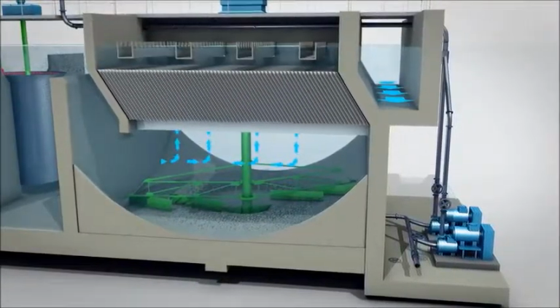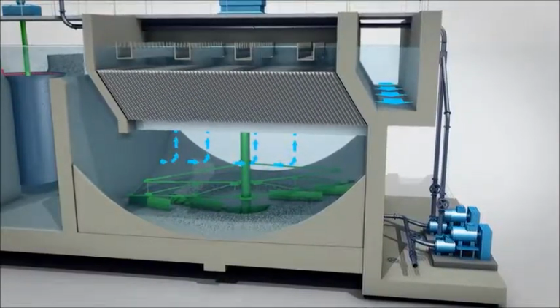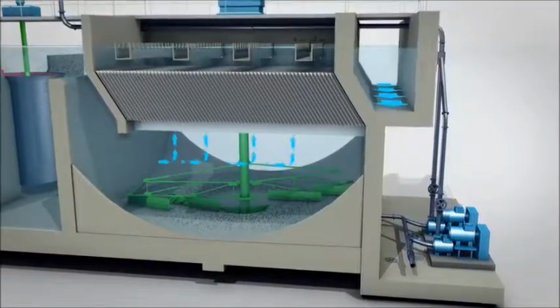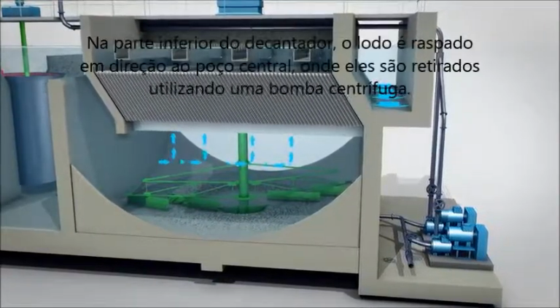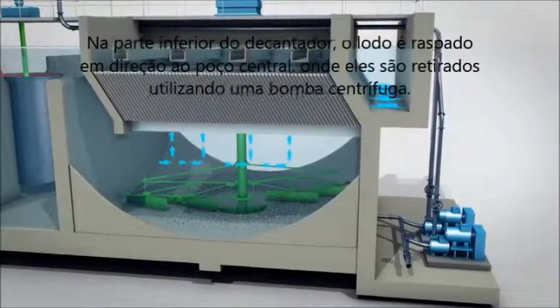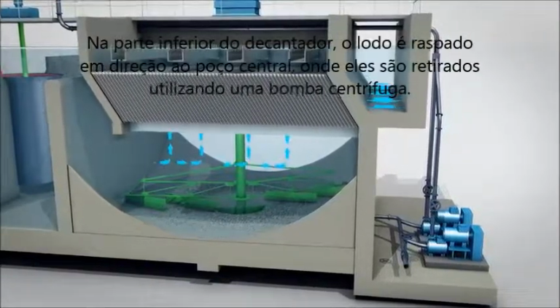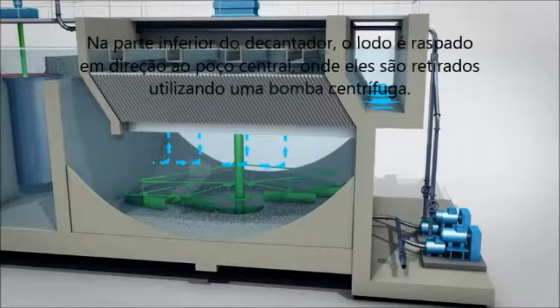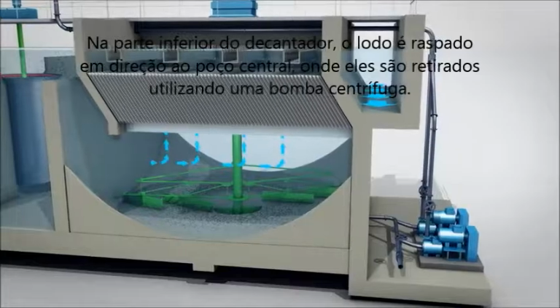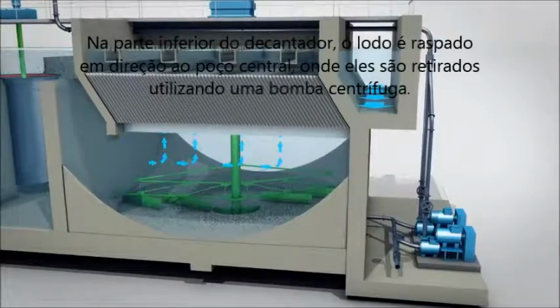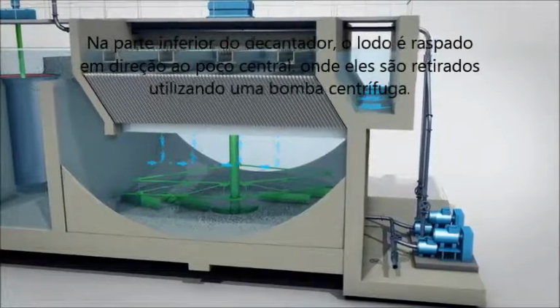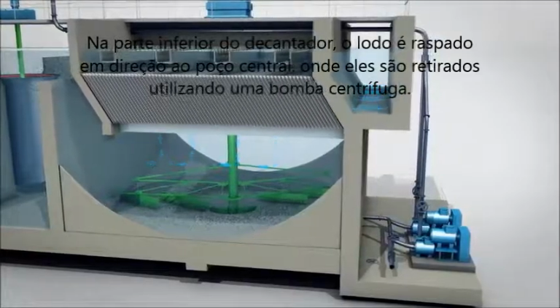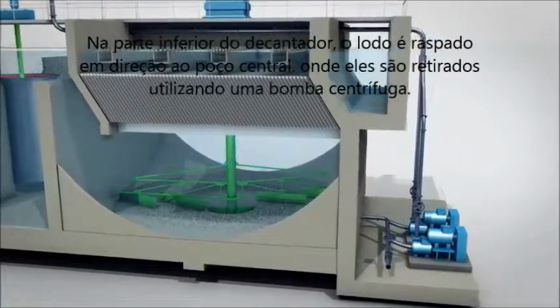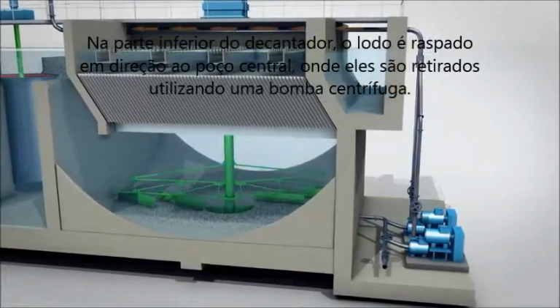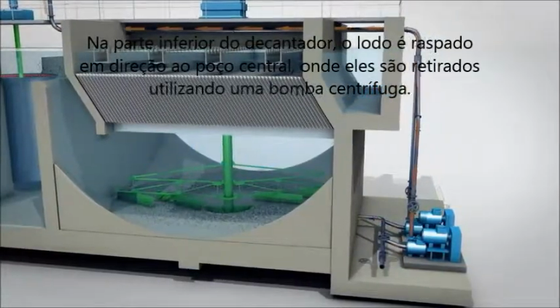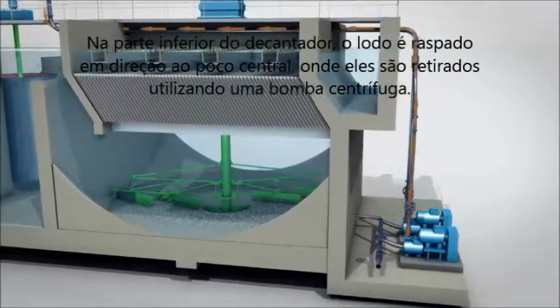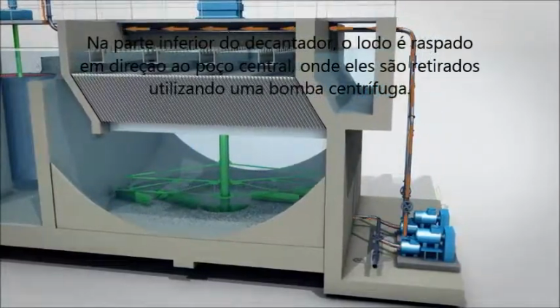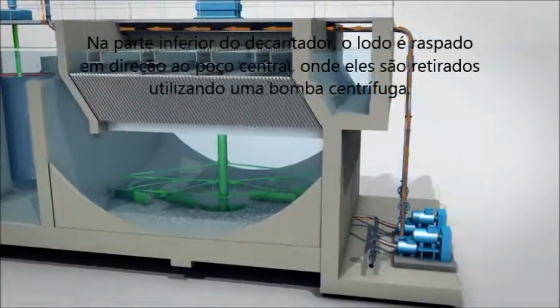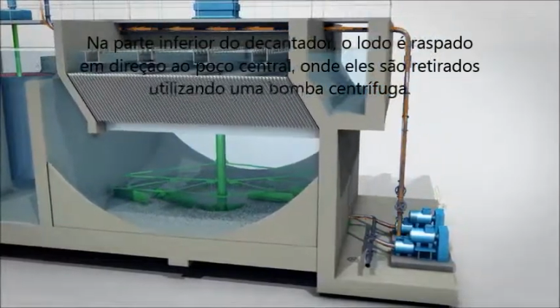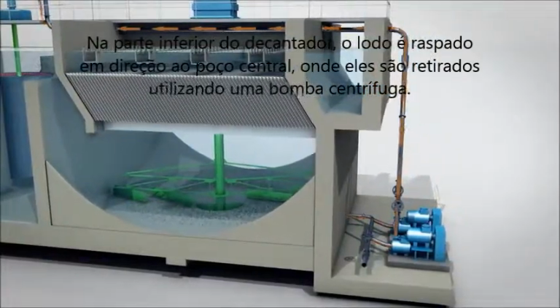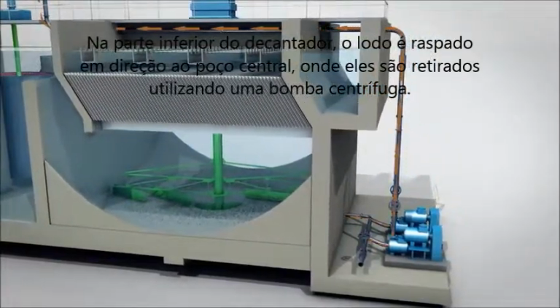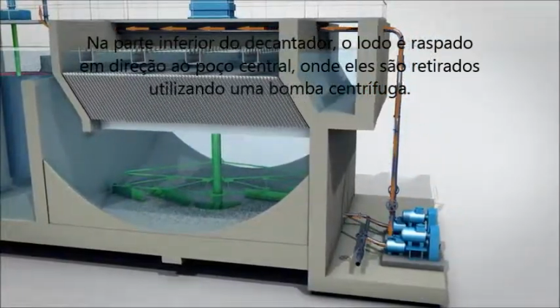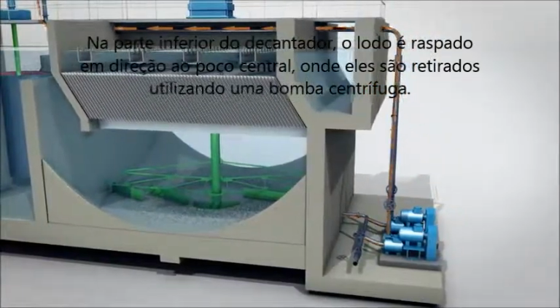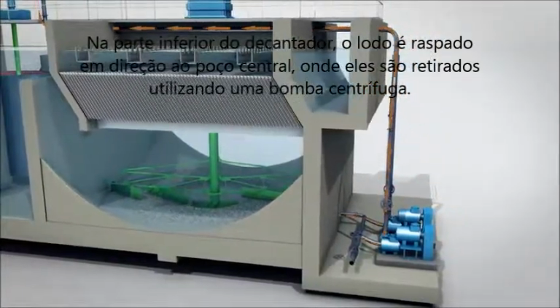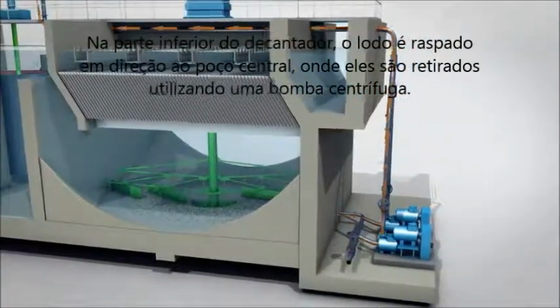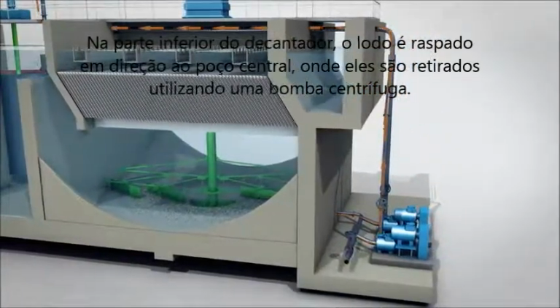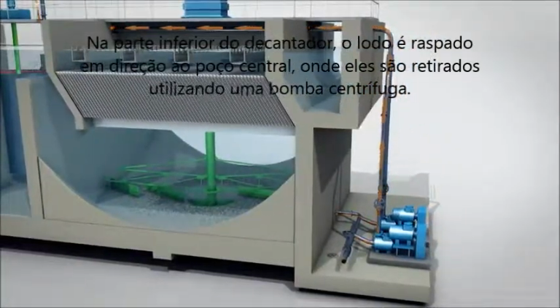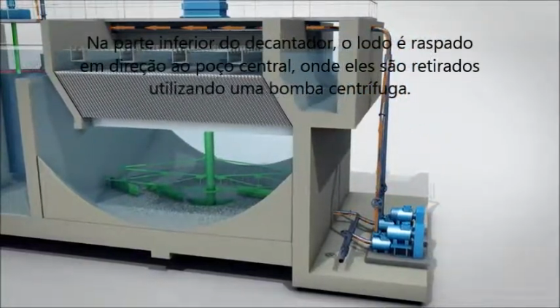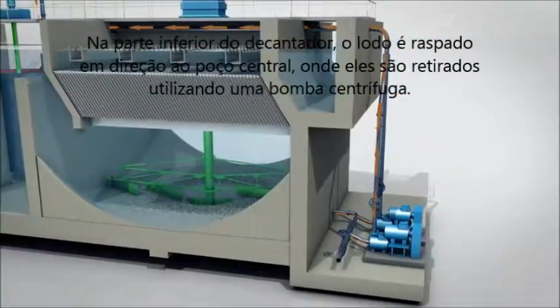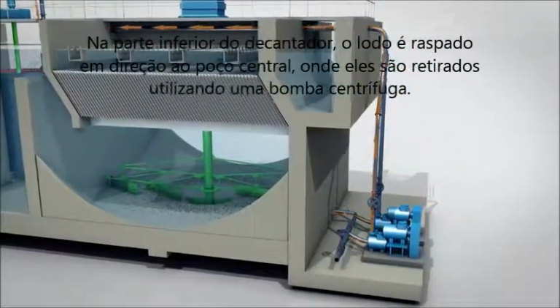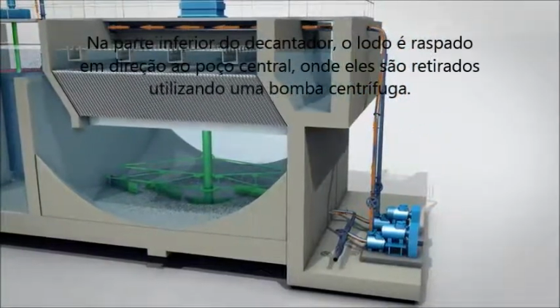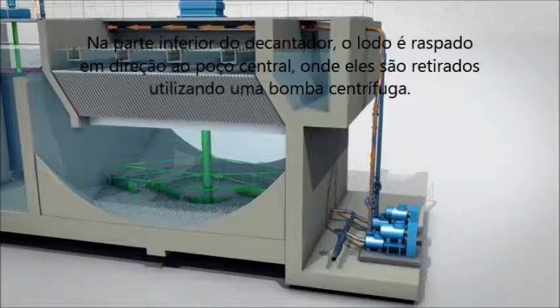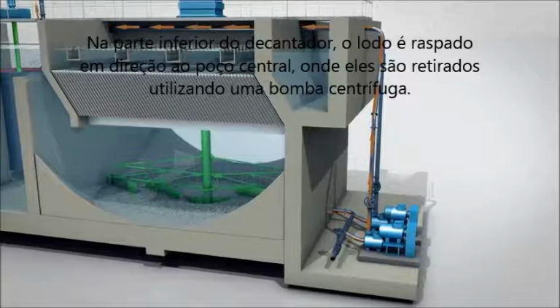At the bottom of the decanter, the sludges scrape towards the central well, where they are removed using a centrifugal pump.